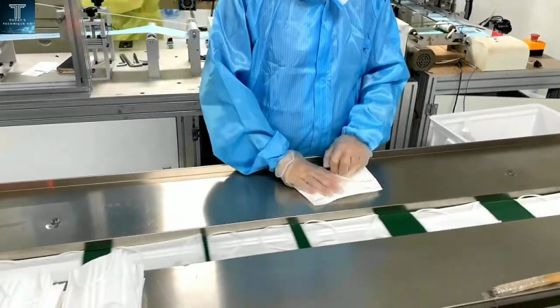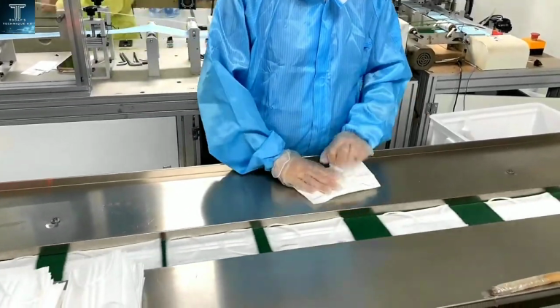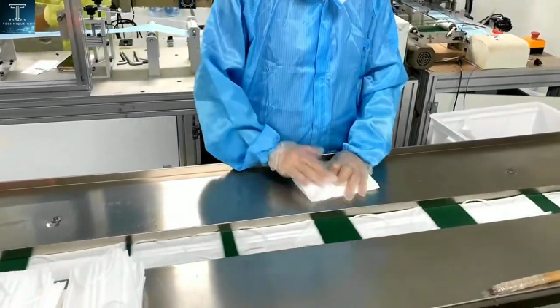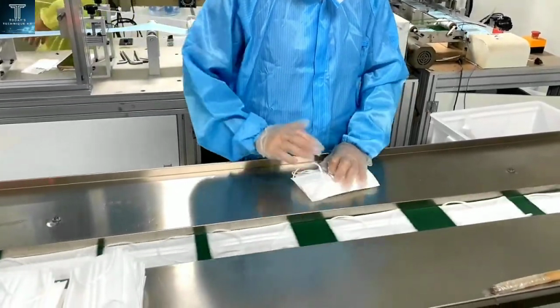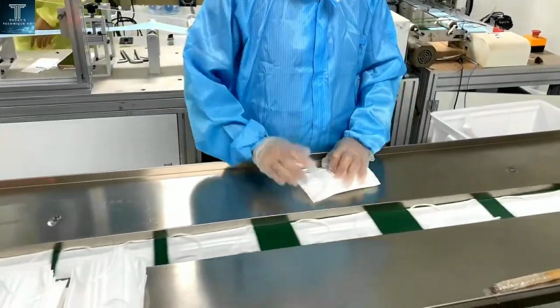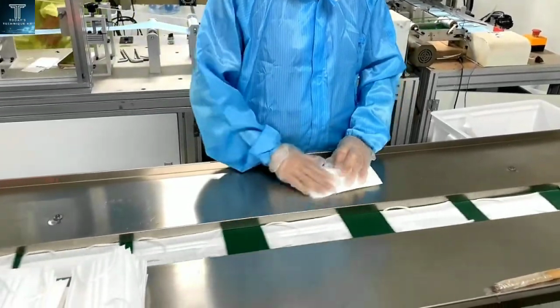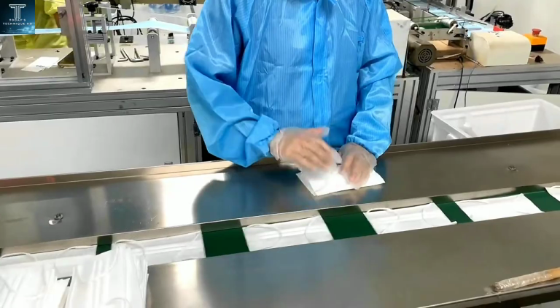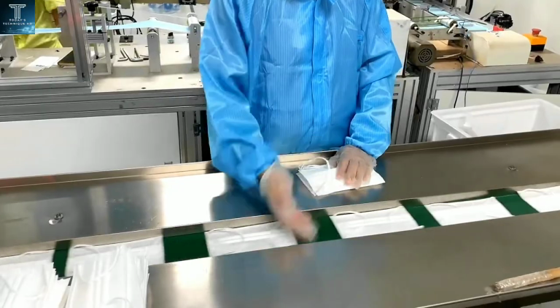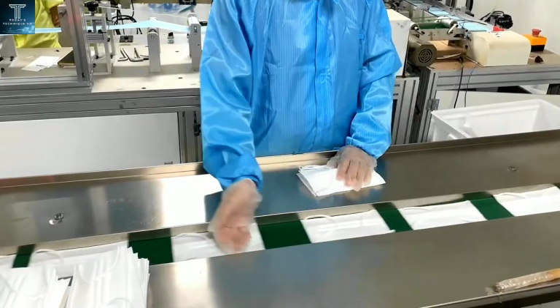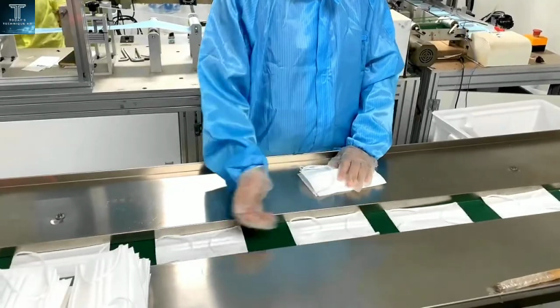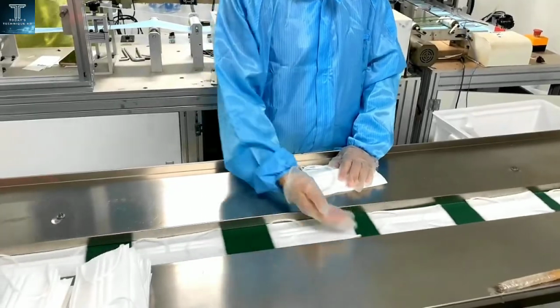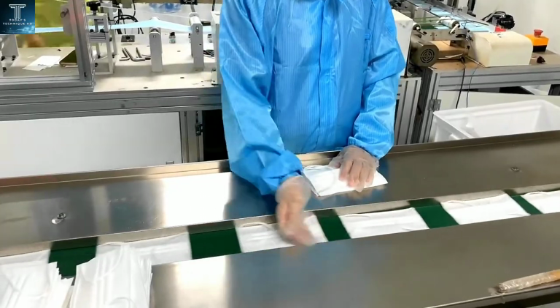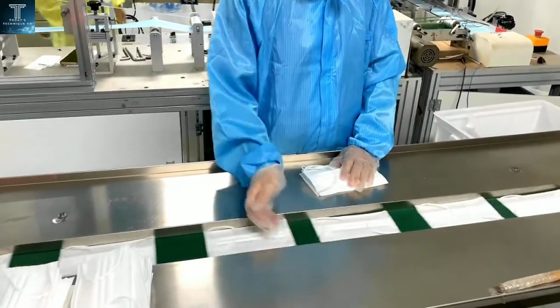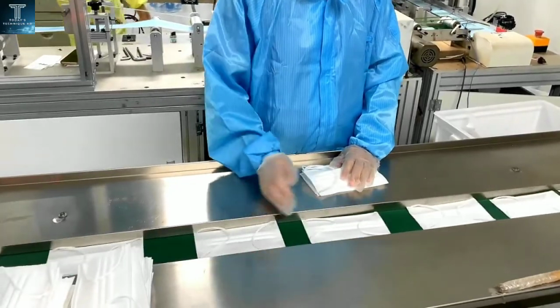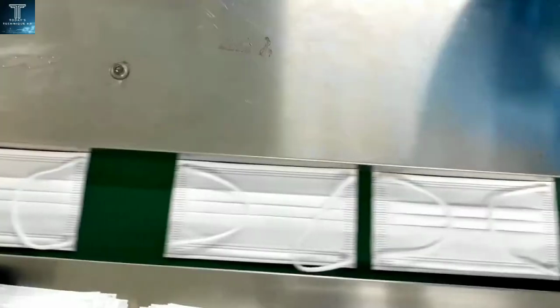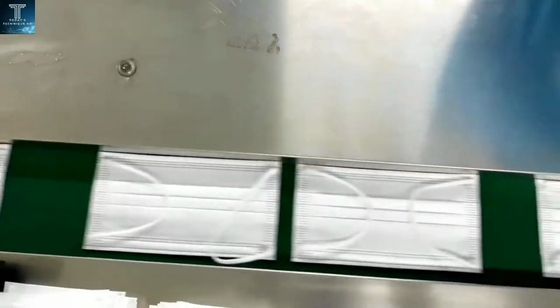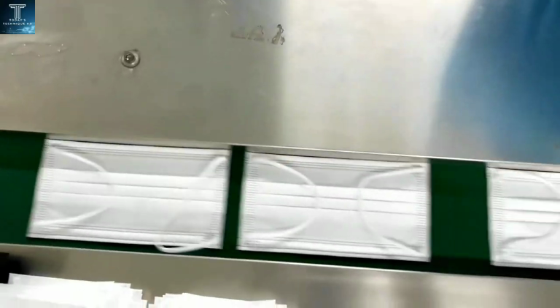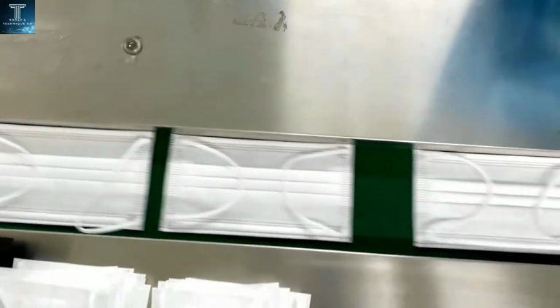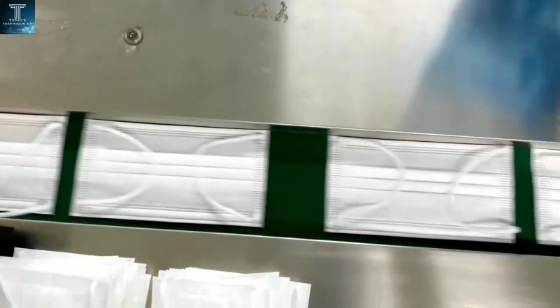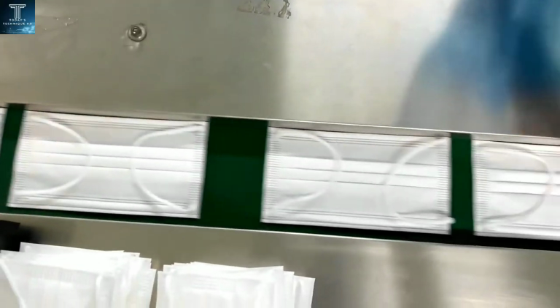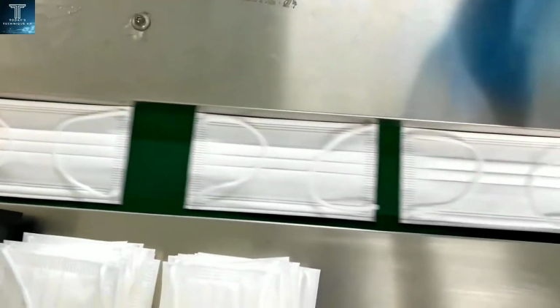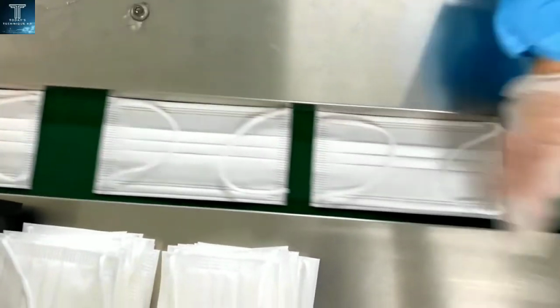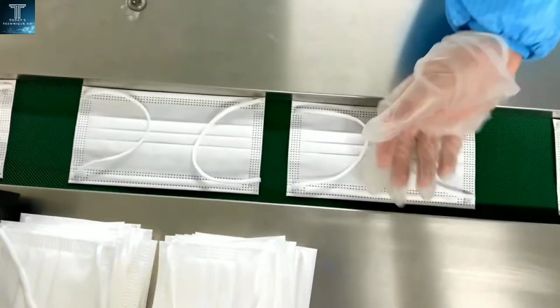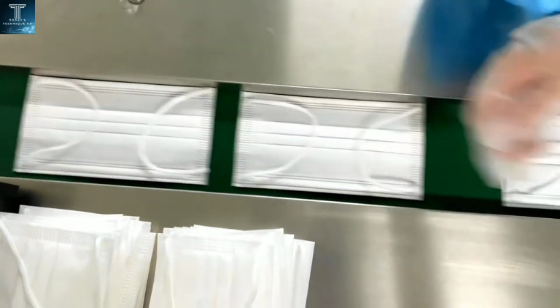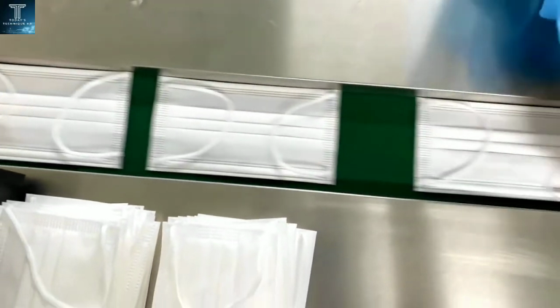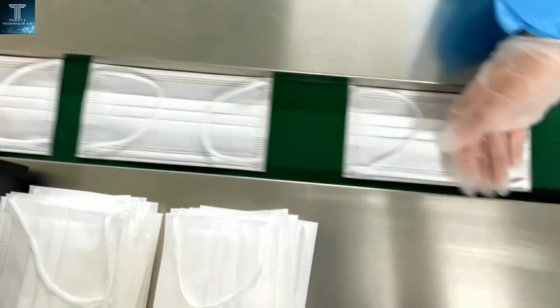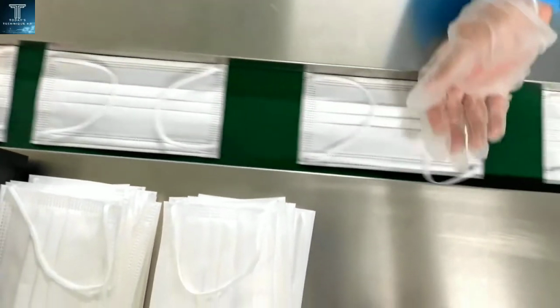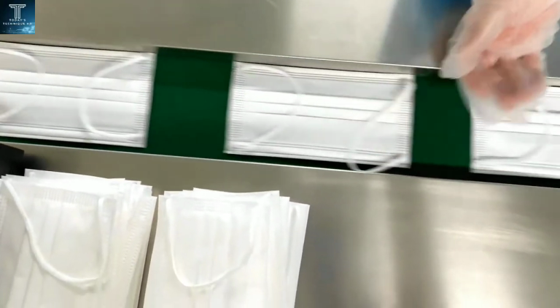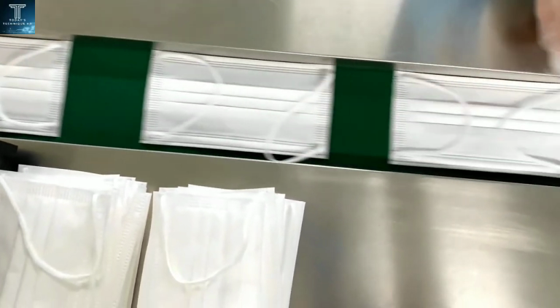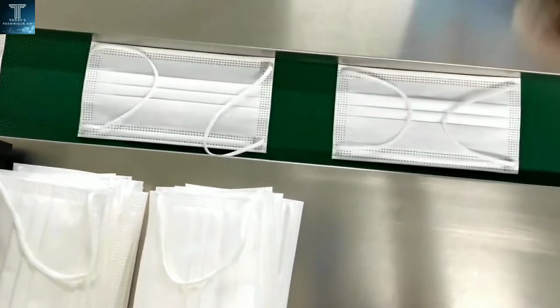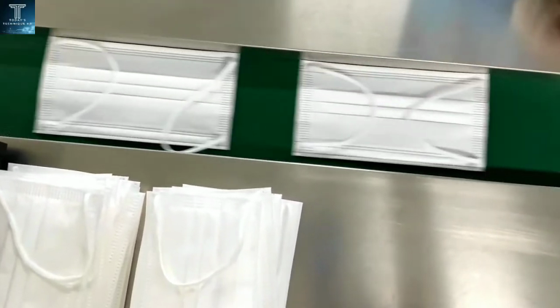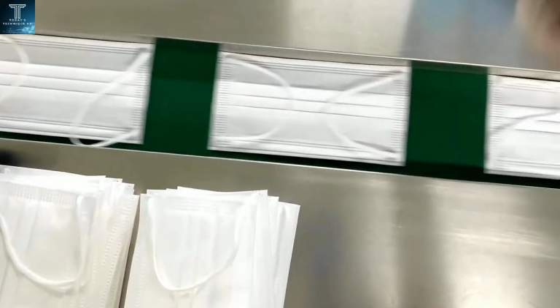Now the masks are led to be individually packed so as not to be exposed to other microbes when they are handled.